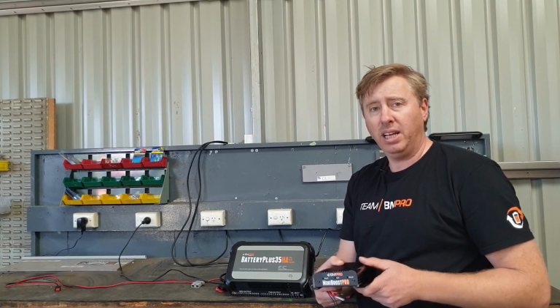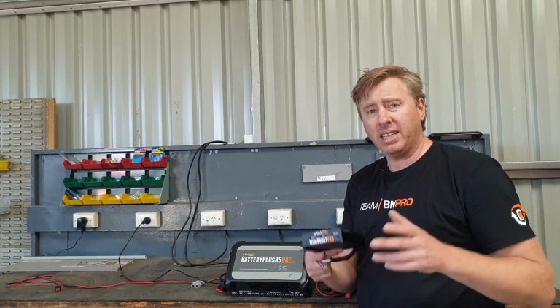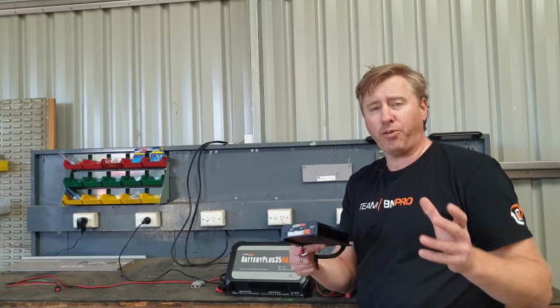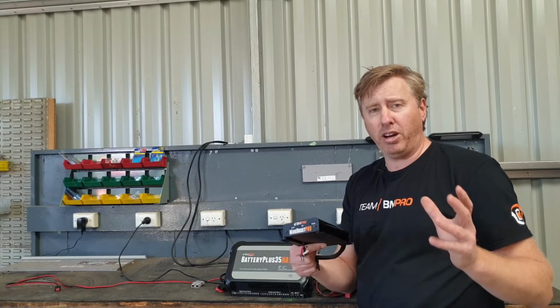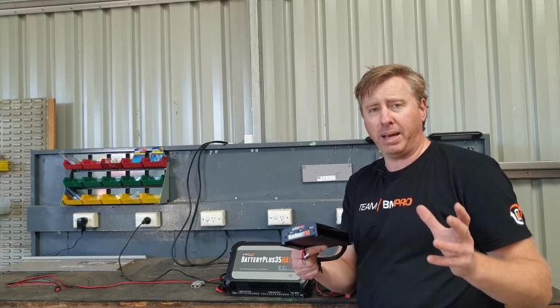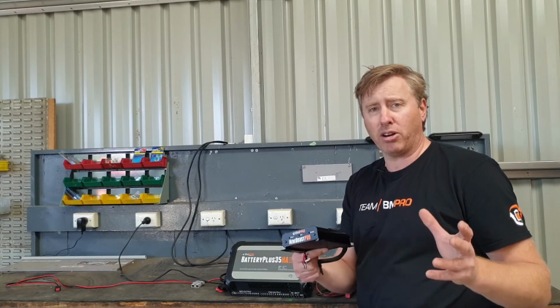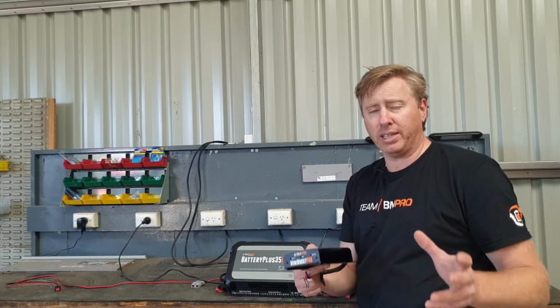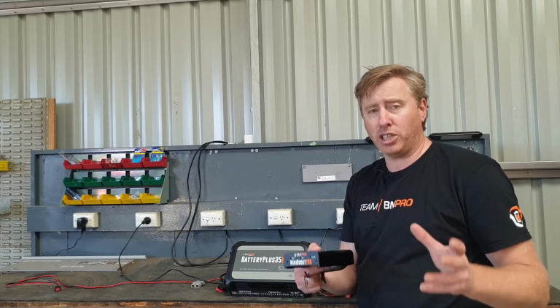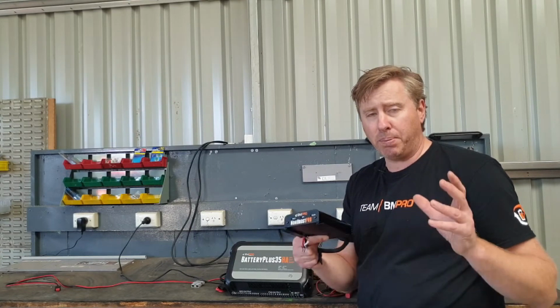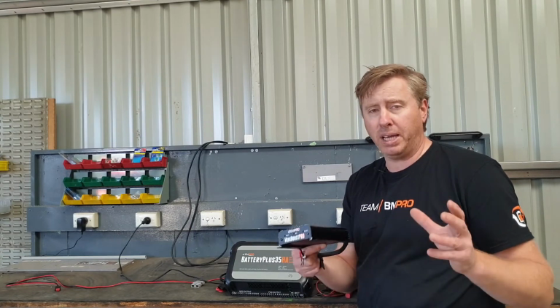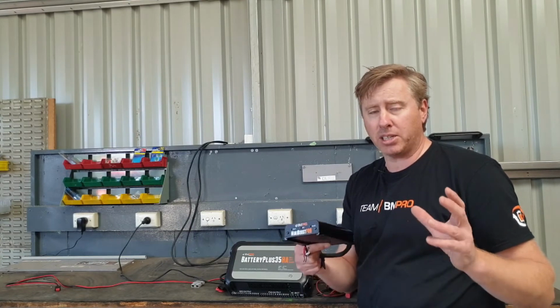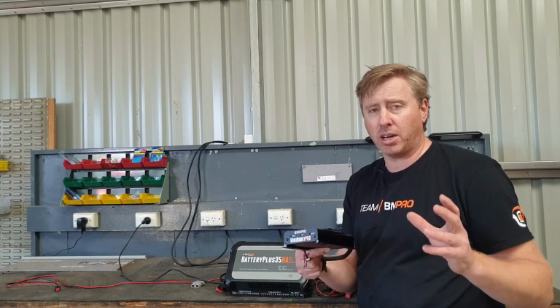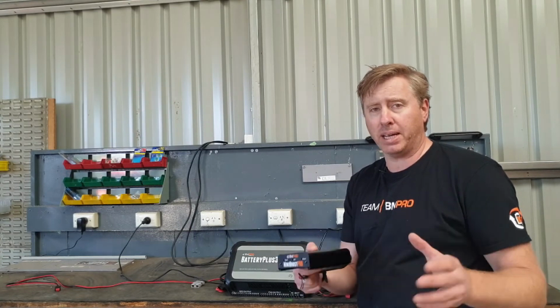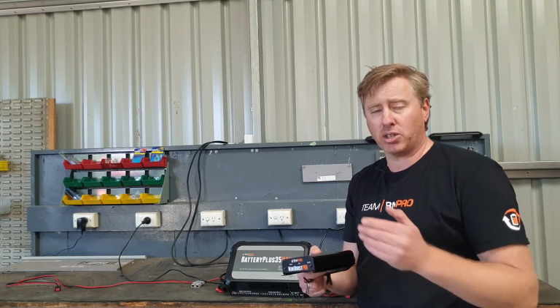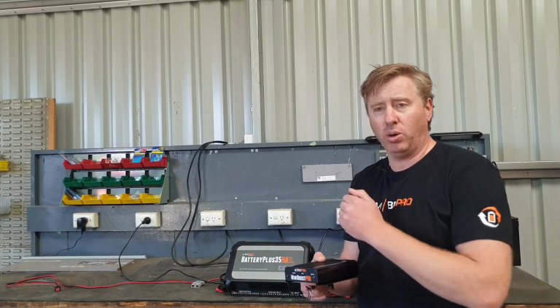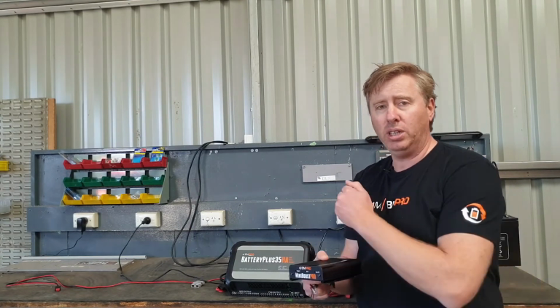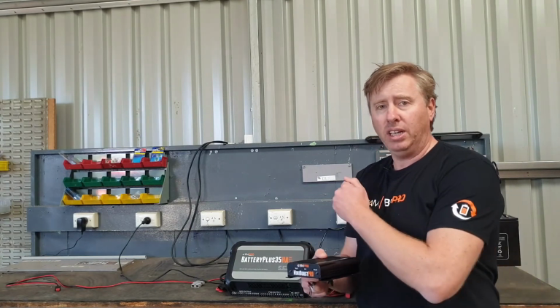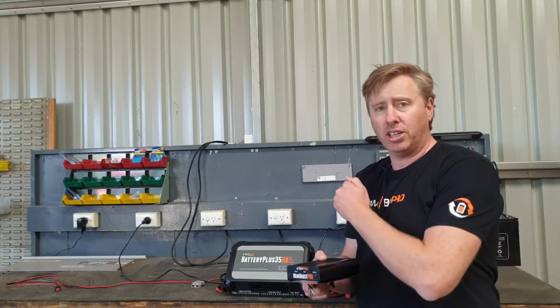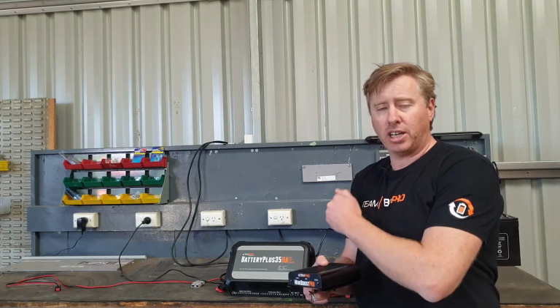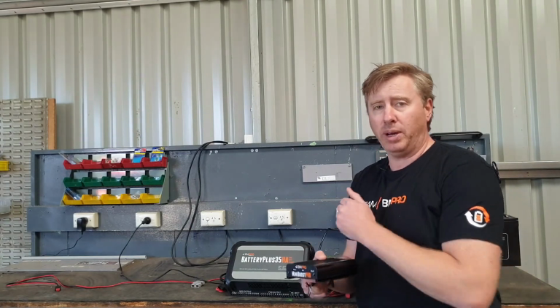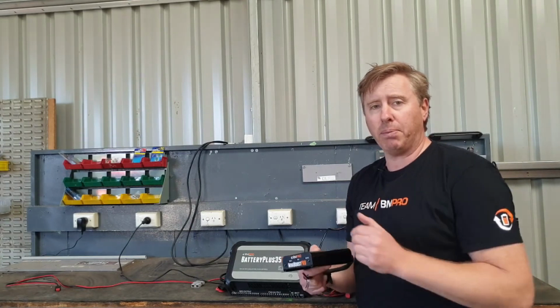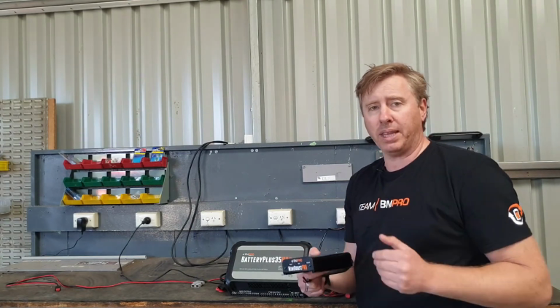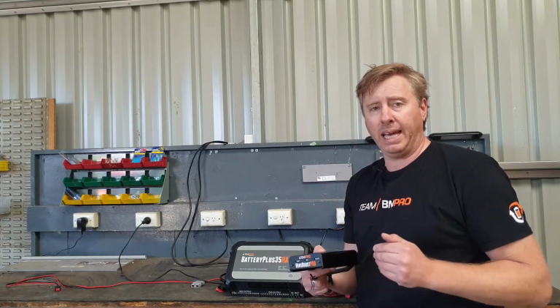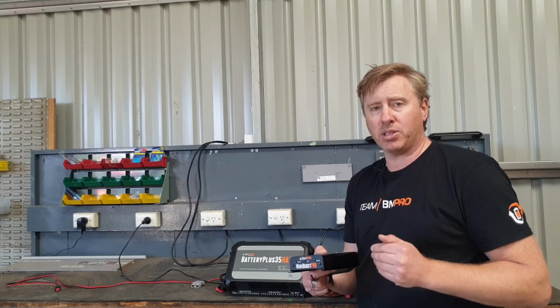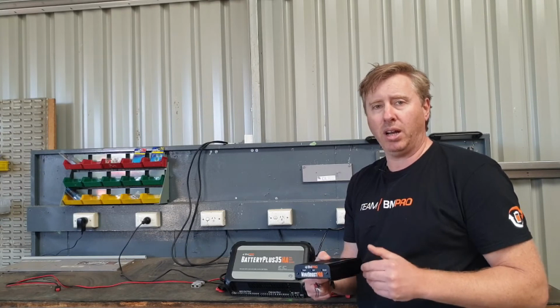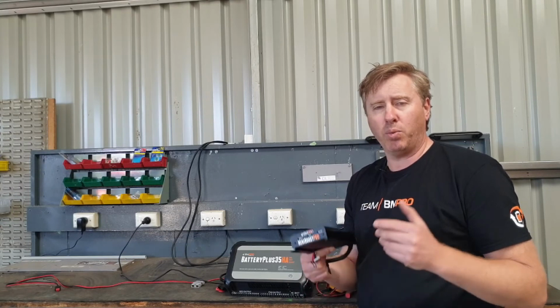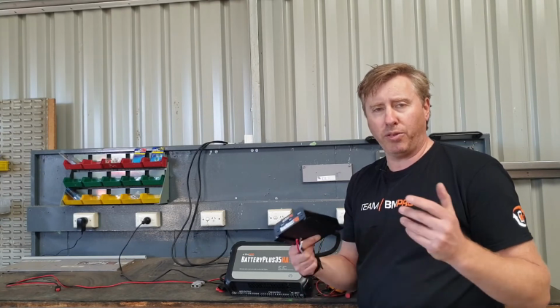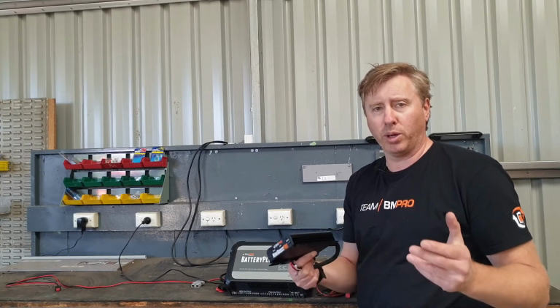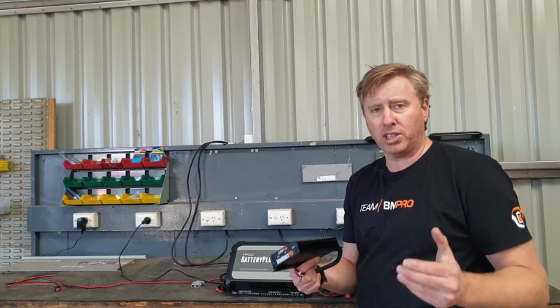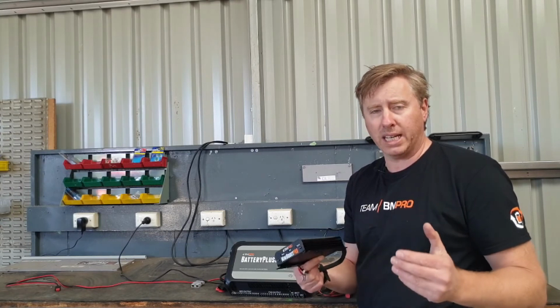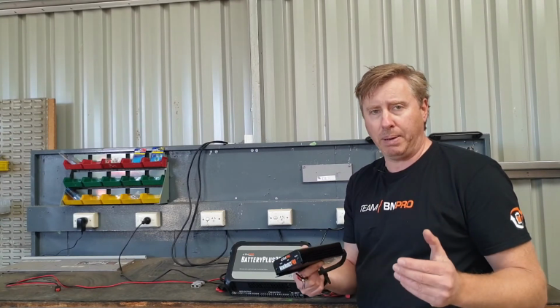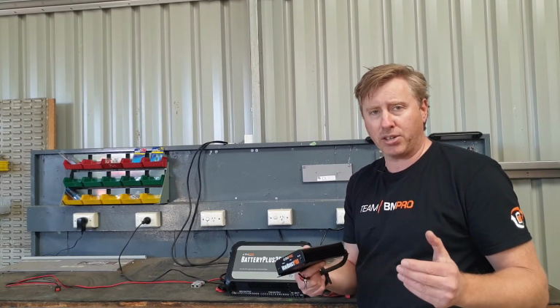That's a fair amount of grunt, so you're going to end up at the campsite with a fully charged battery.